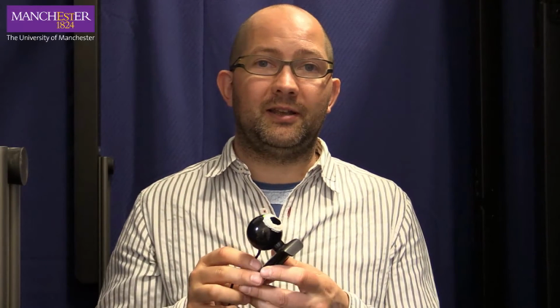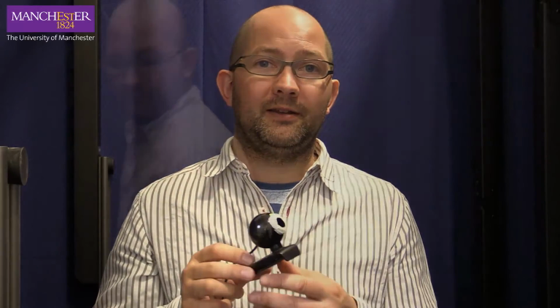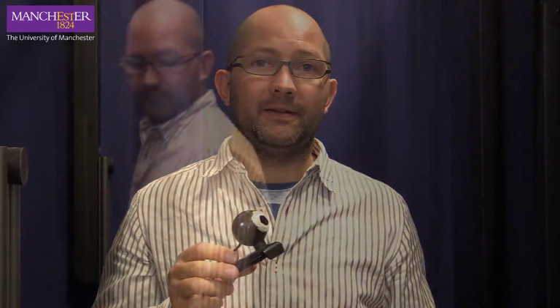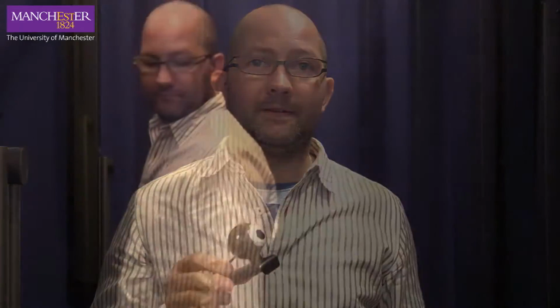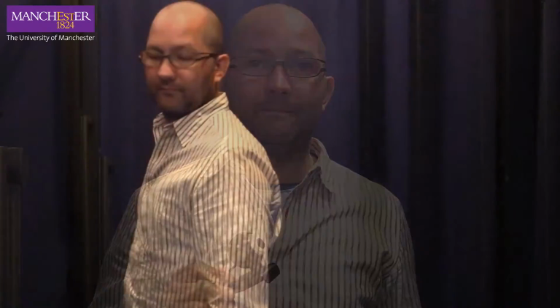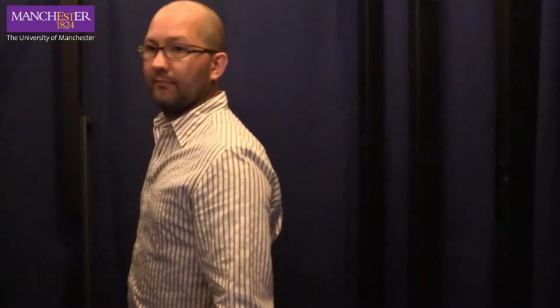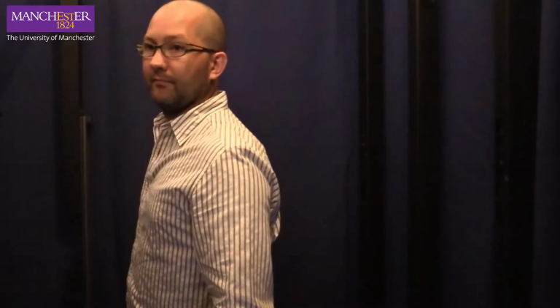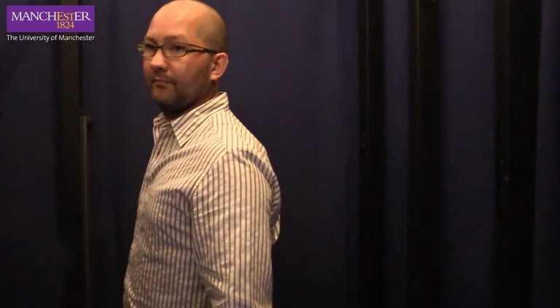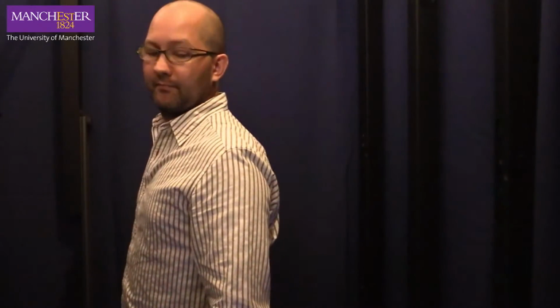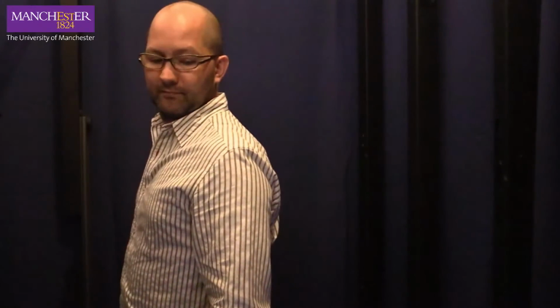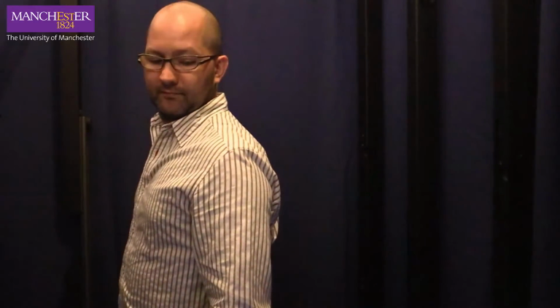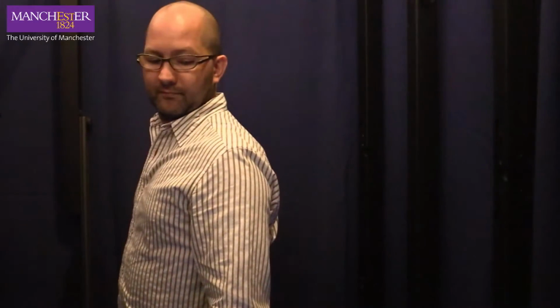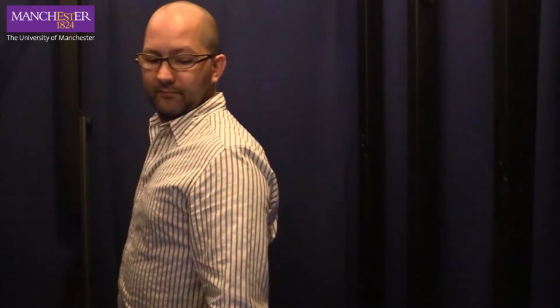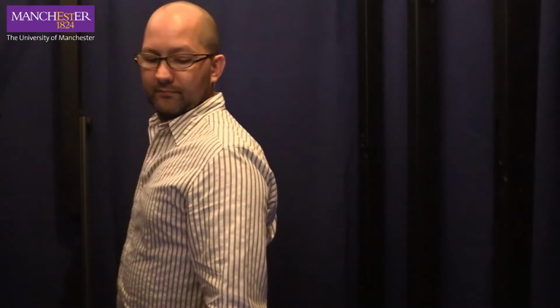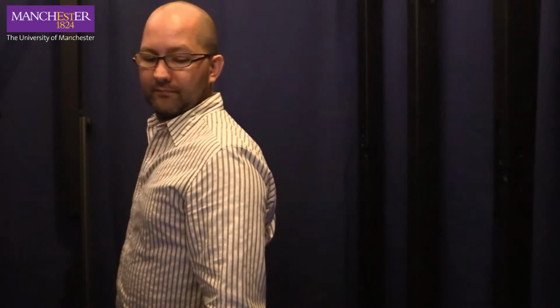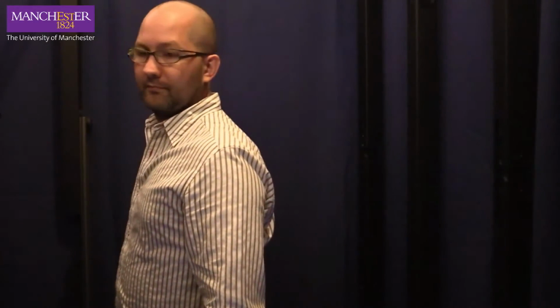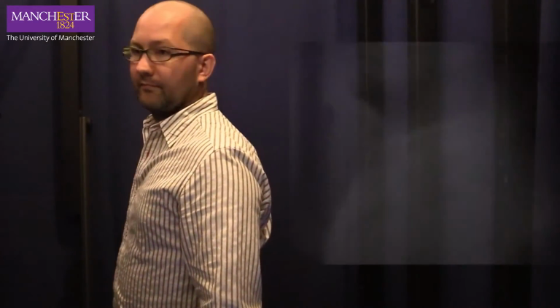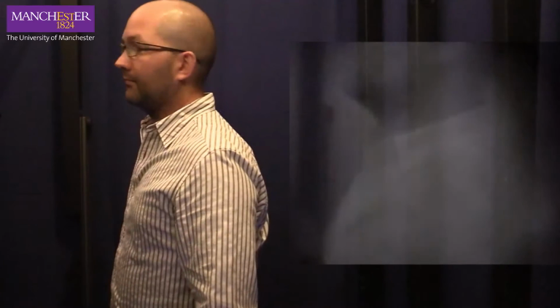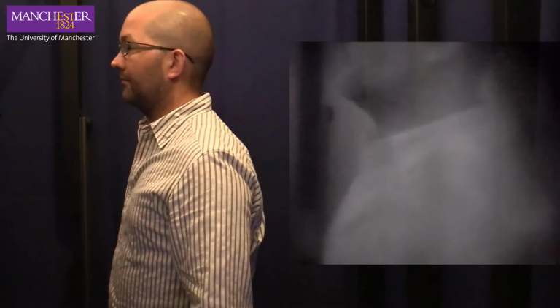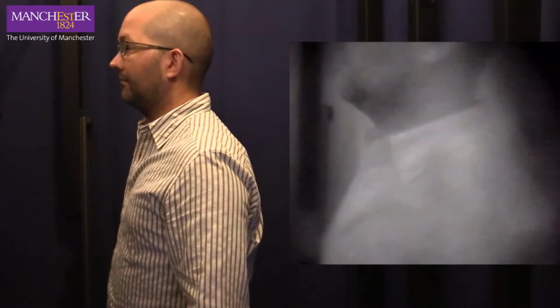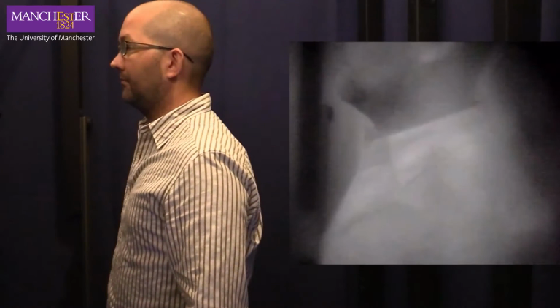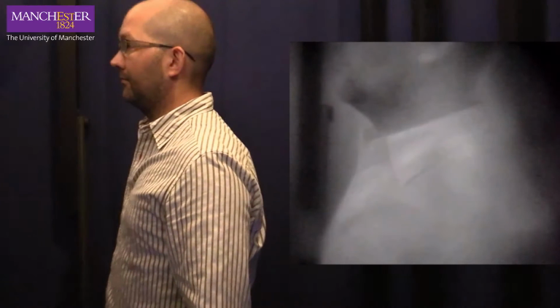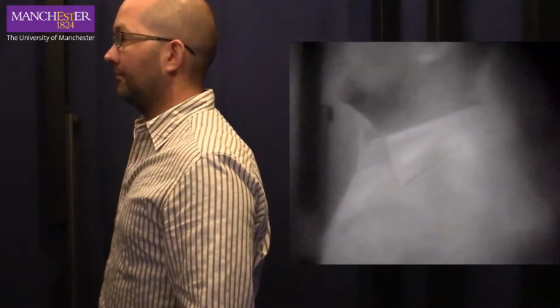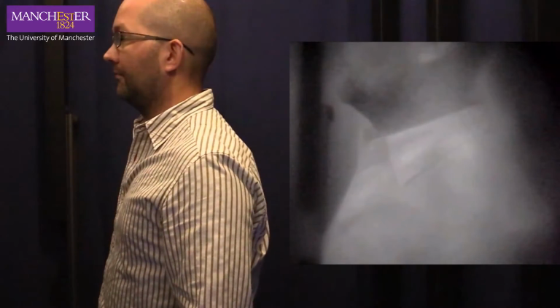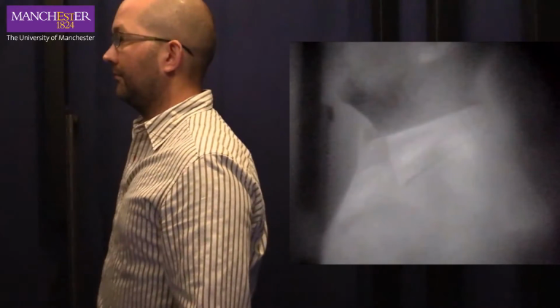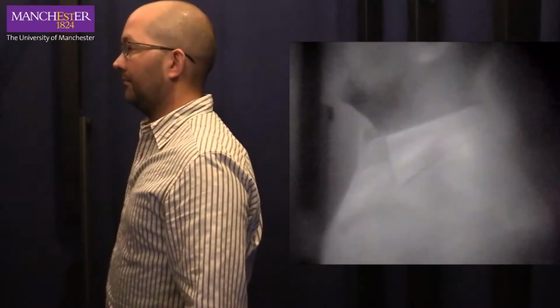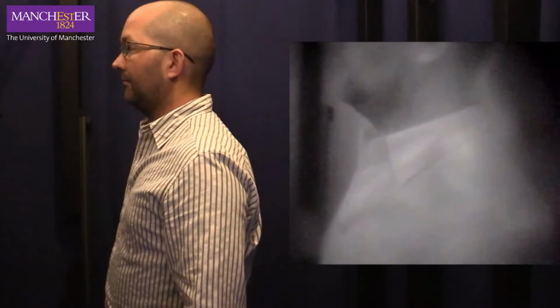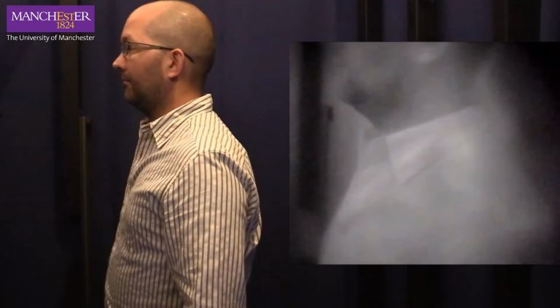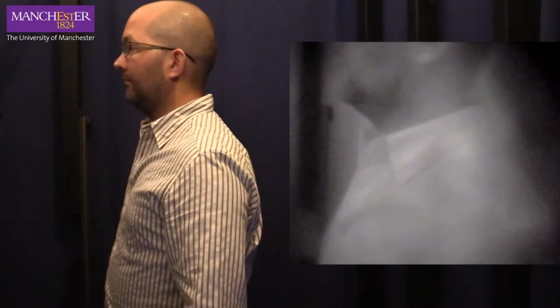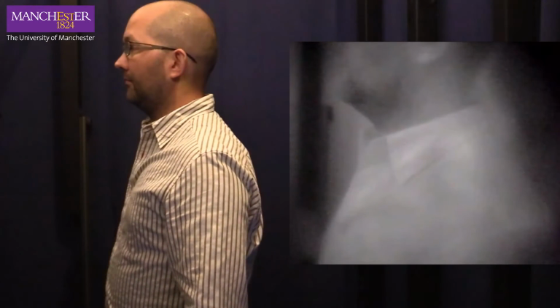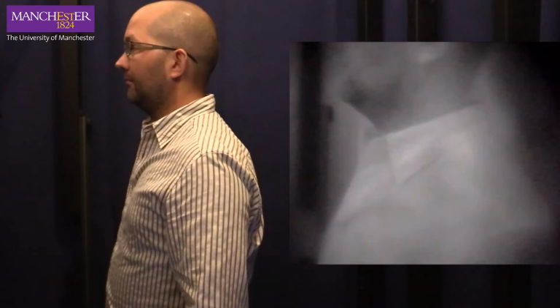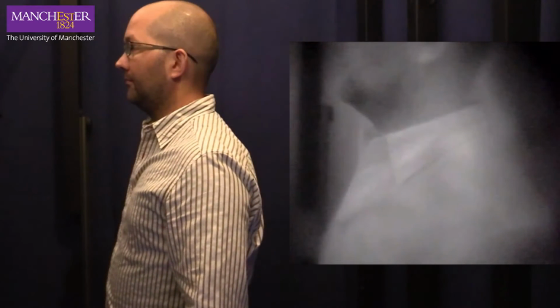Shoulders and remain still. Measuring begins in 3, 2, 1.